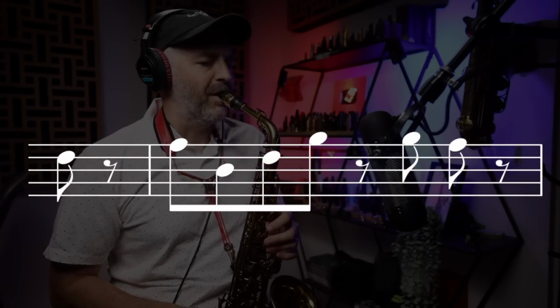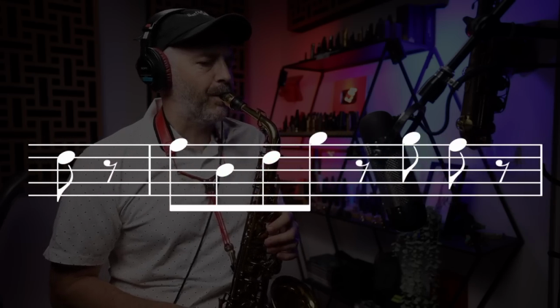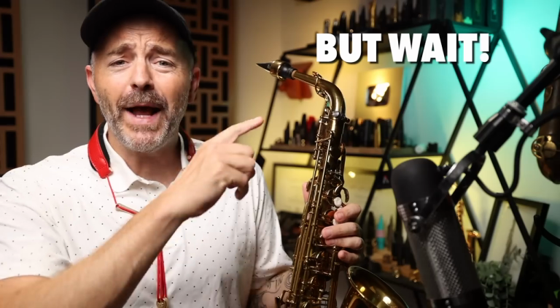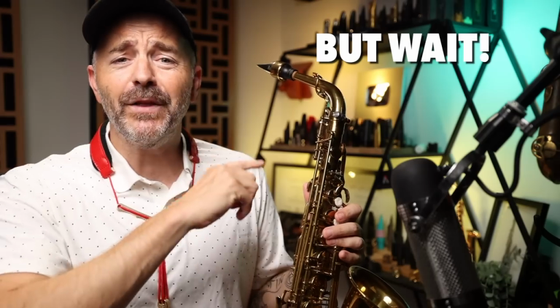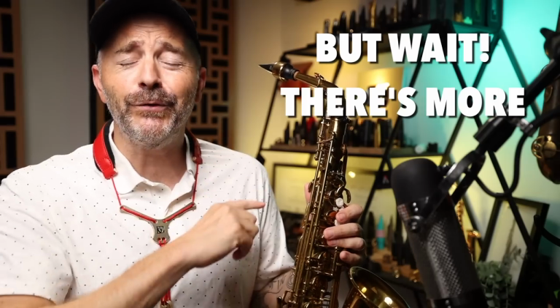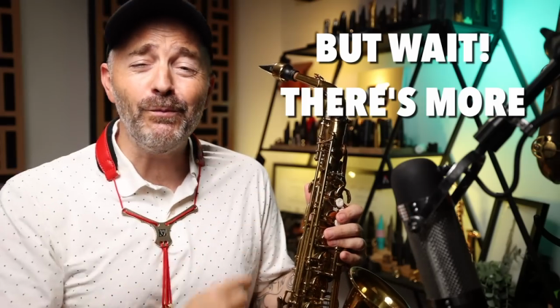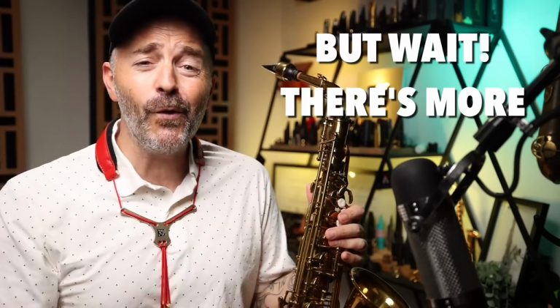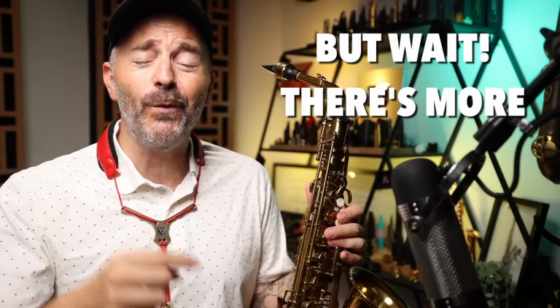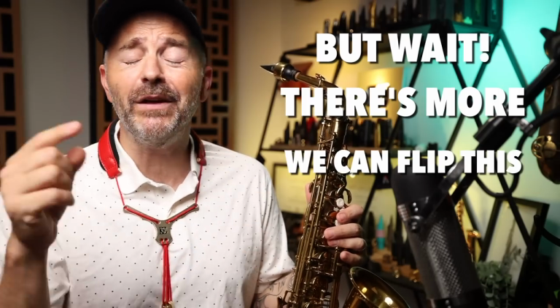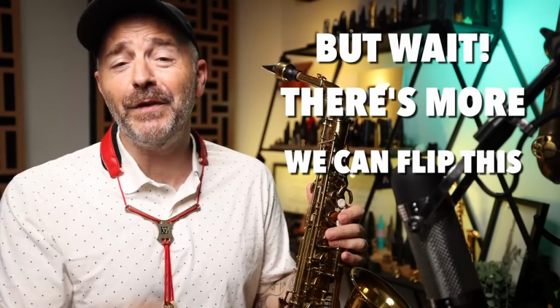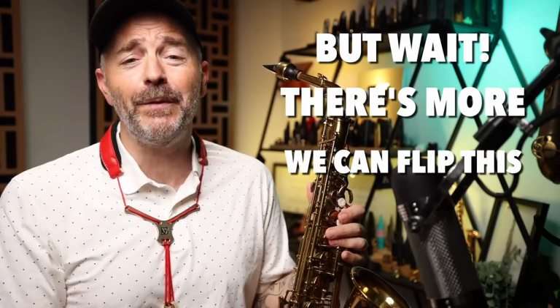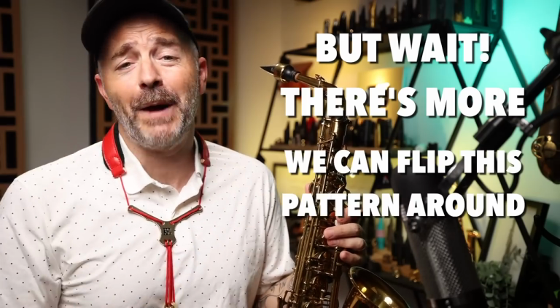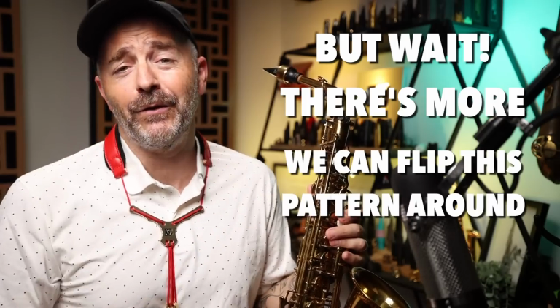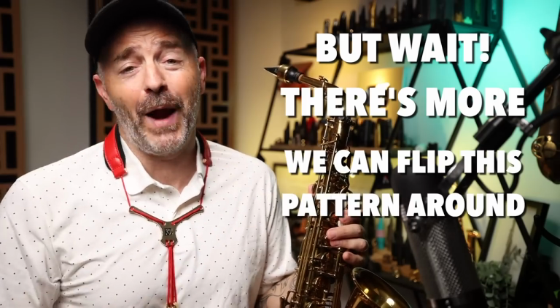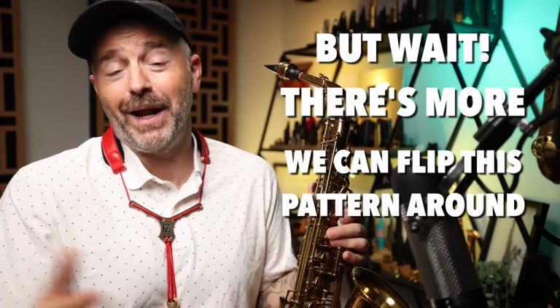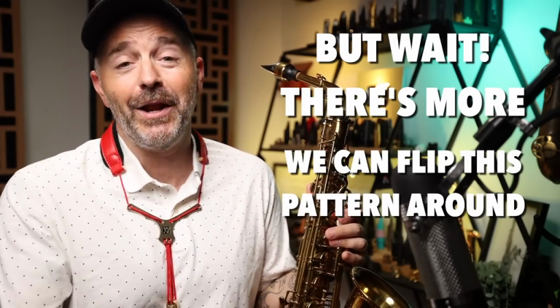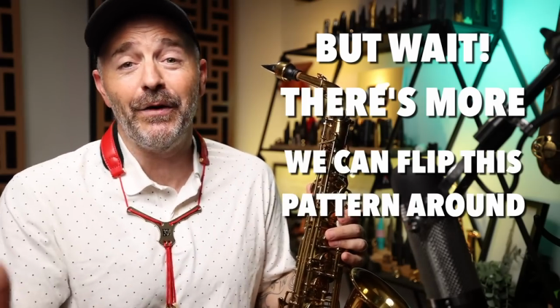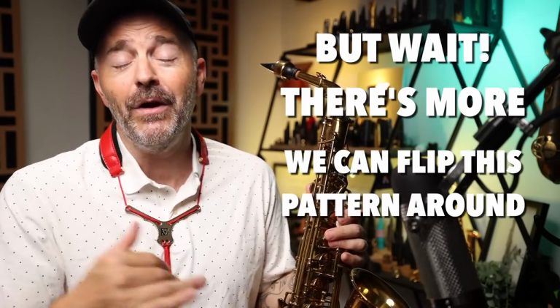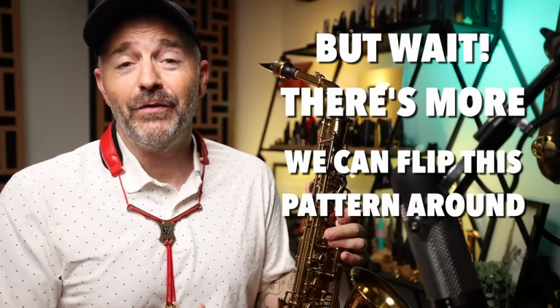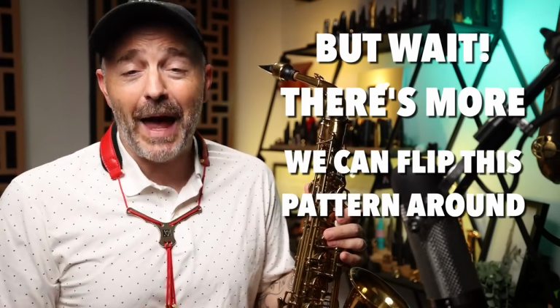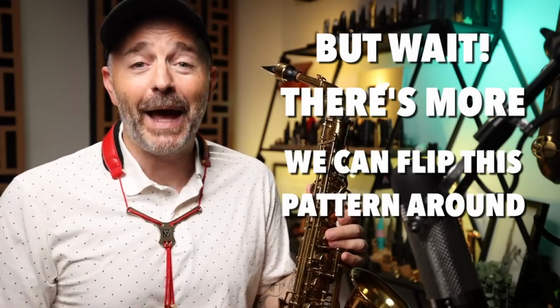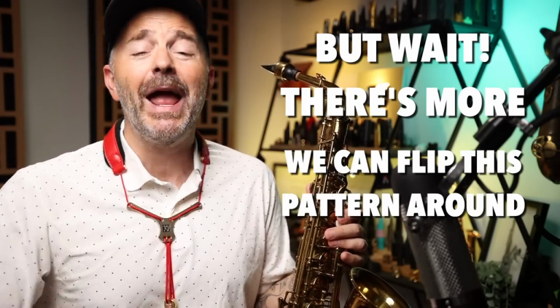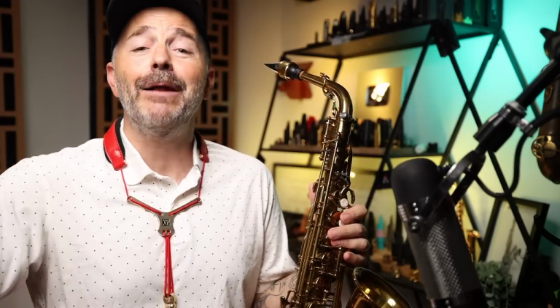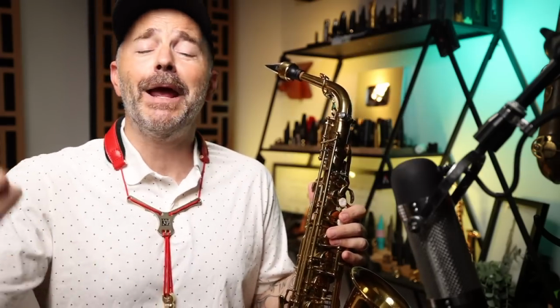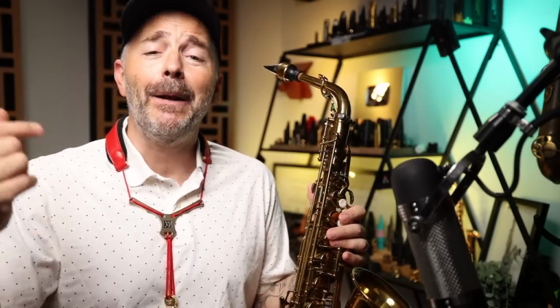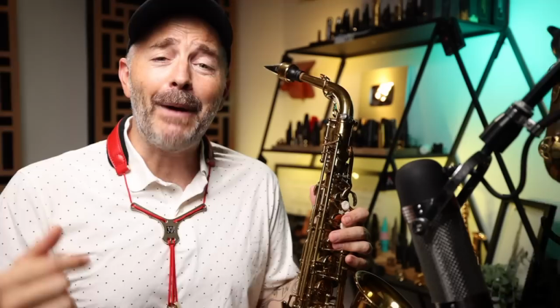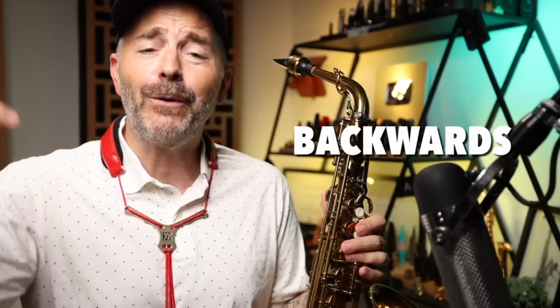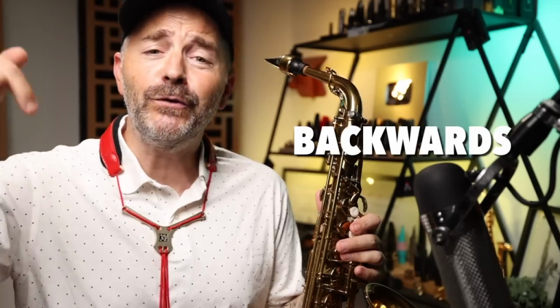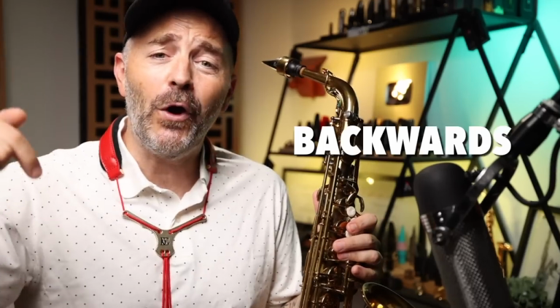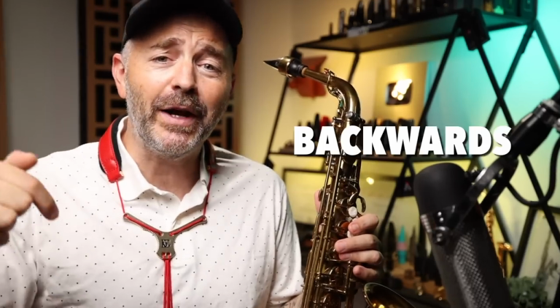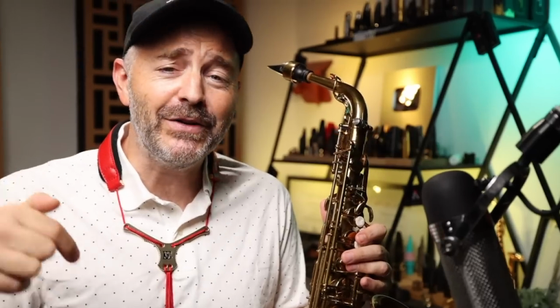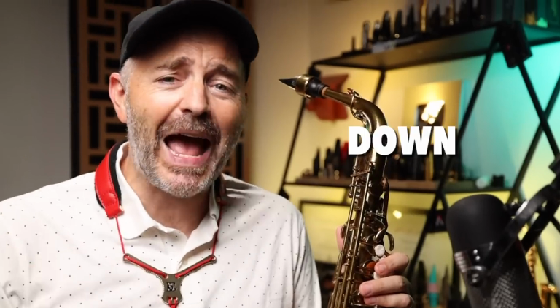But wait, there's more. We can flip this pattern around — and any other for that matter — and play it backwards, going down. Here's what that sounds like.